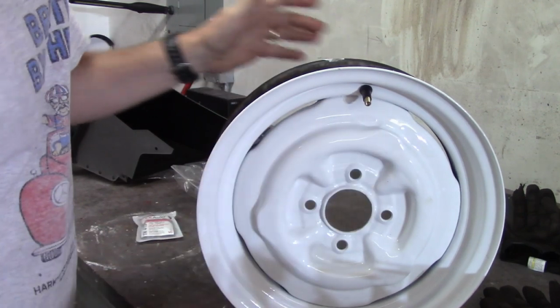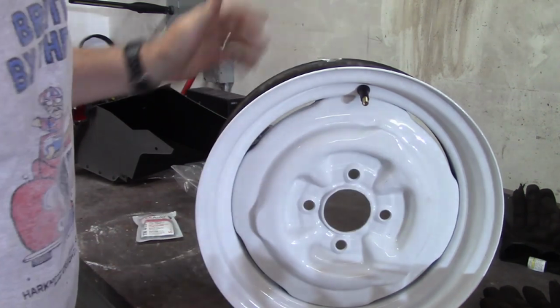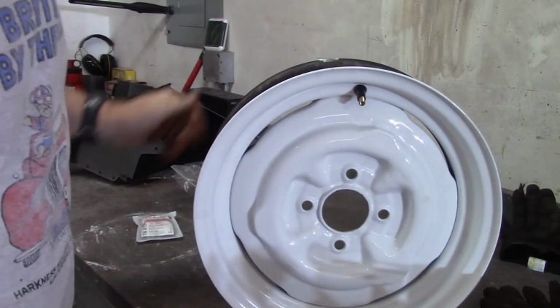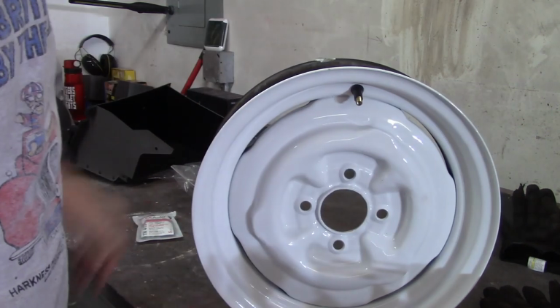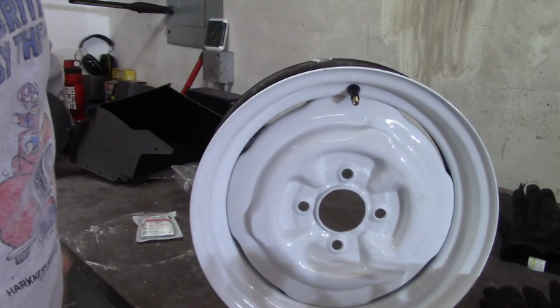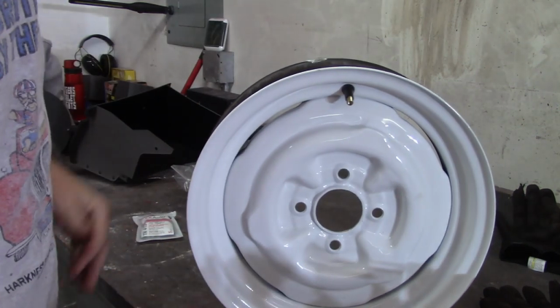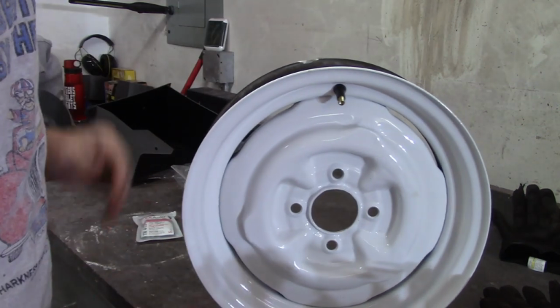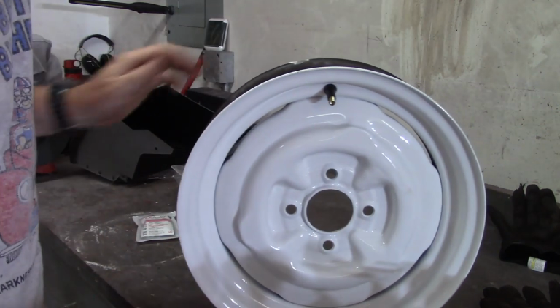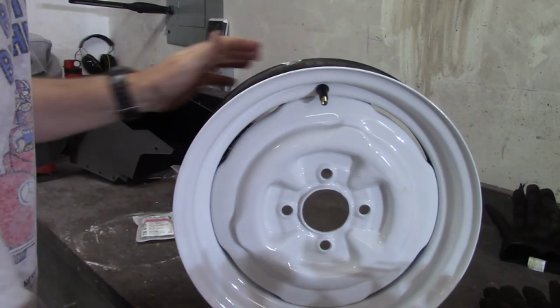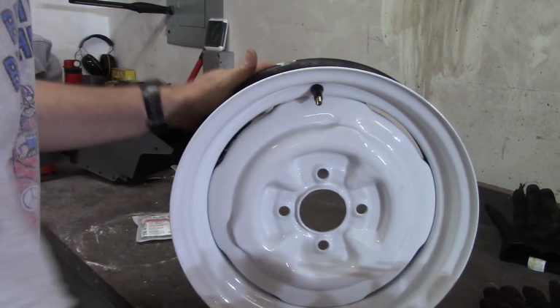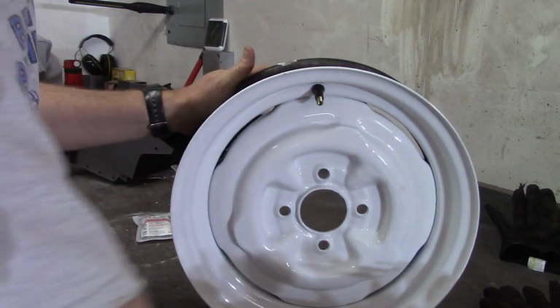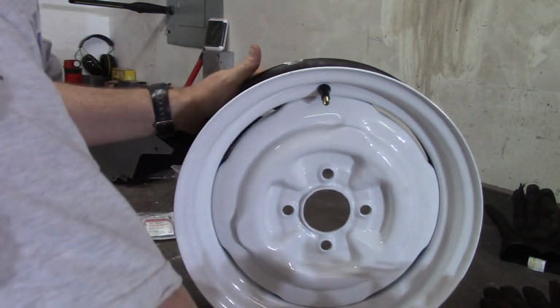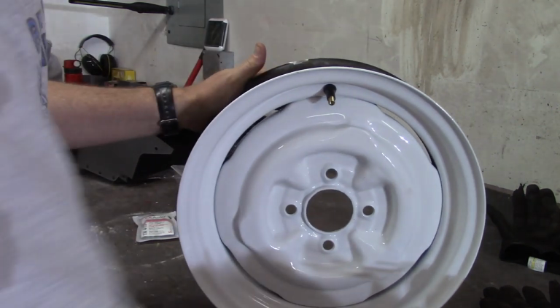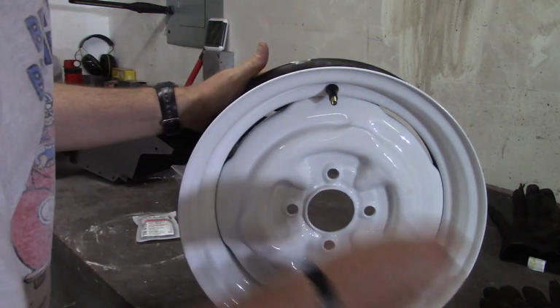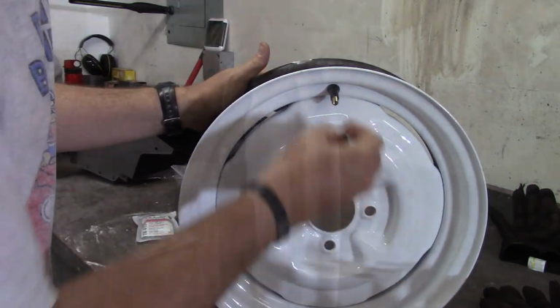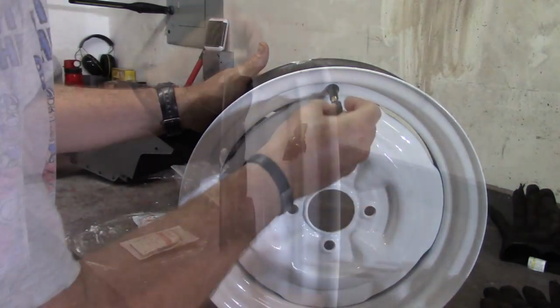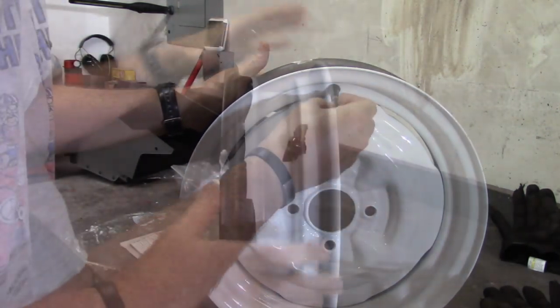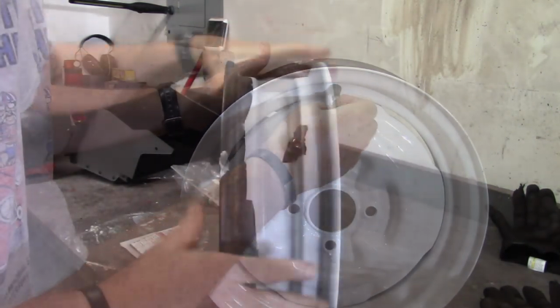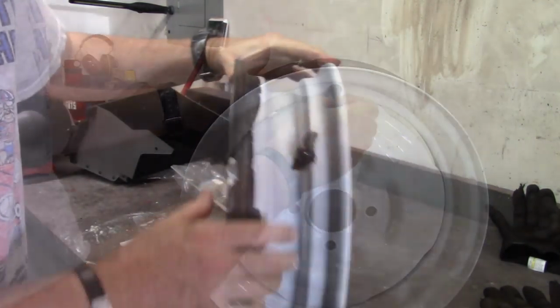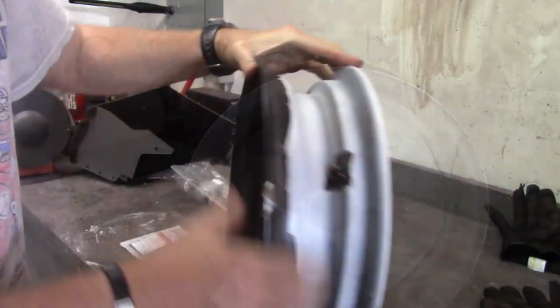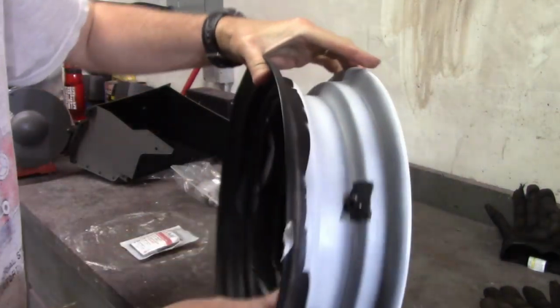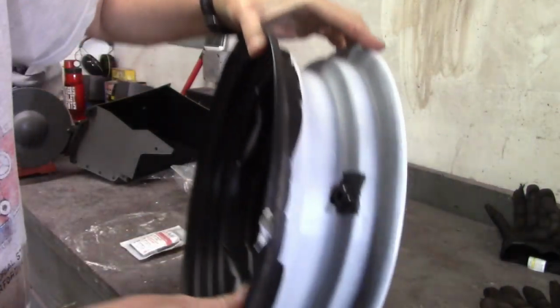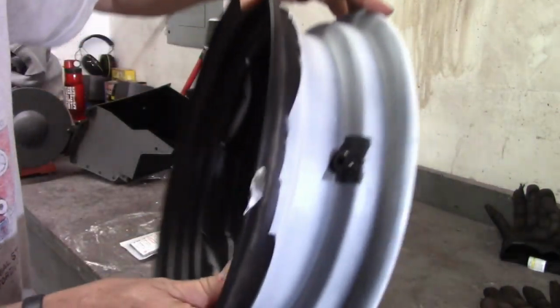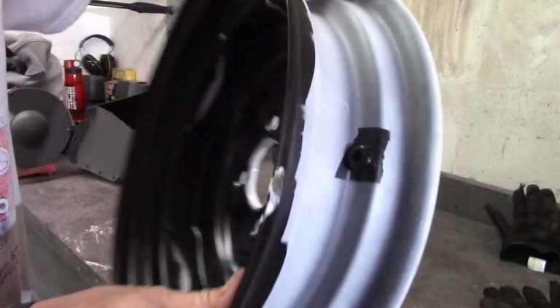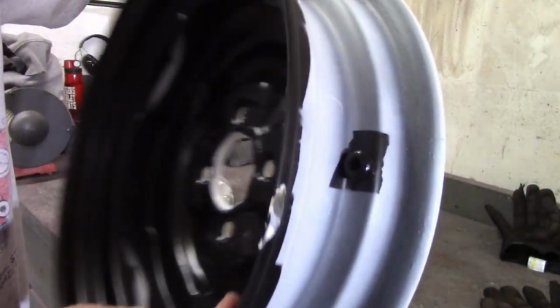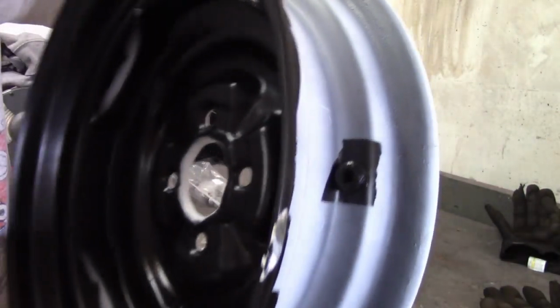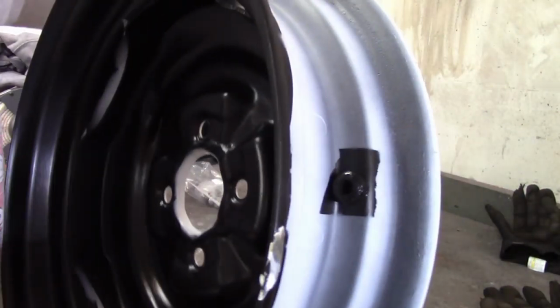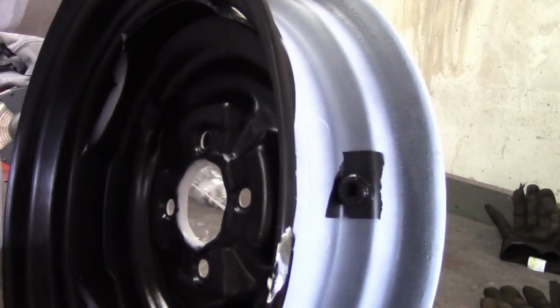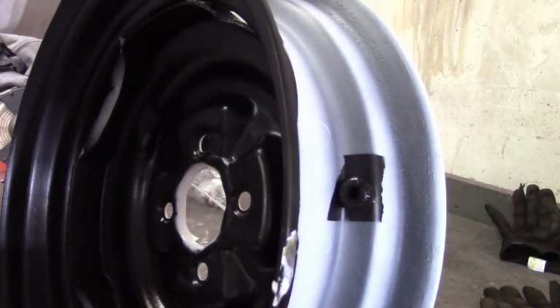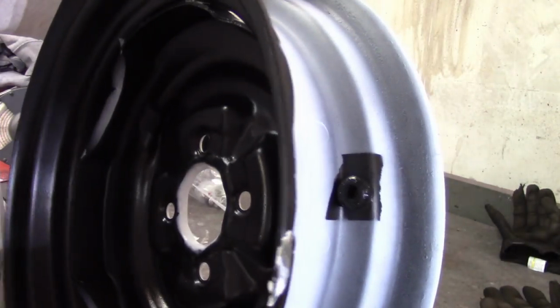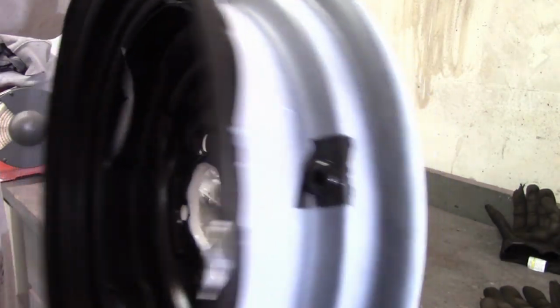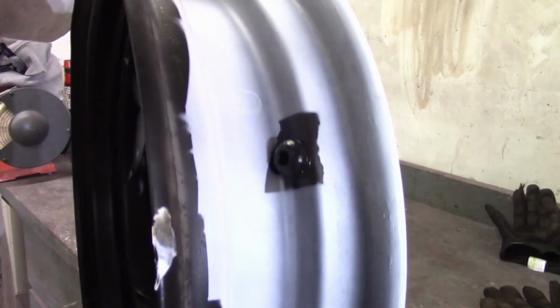So it takes a little bit, but it's not too bad. And then this is what it looks like on the back.